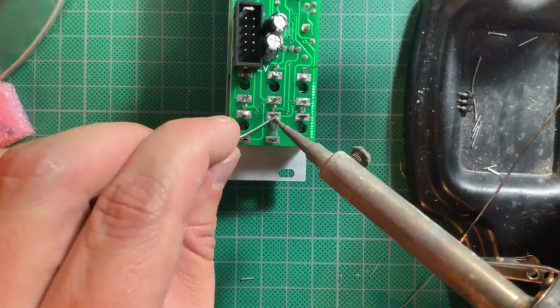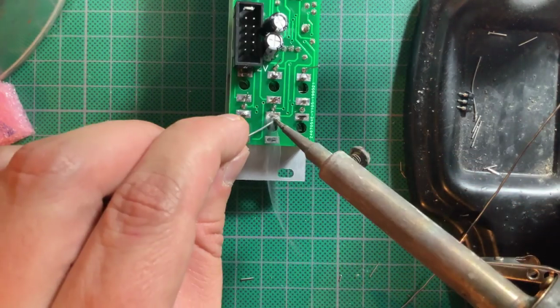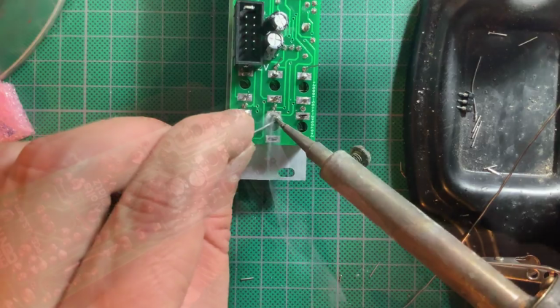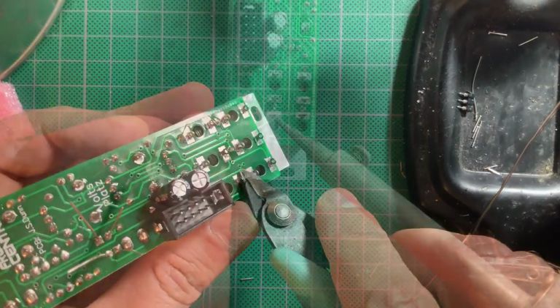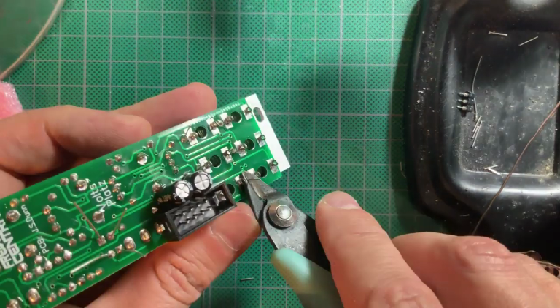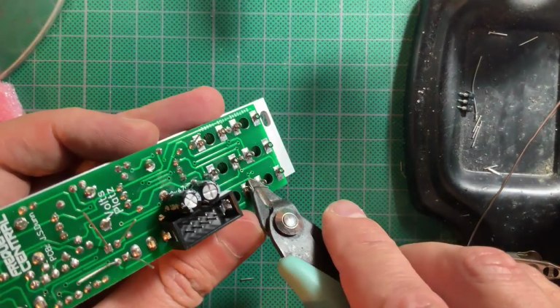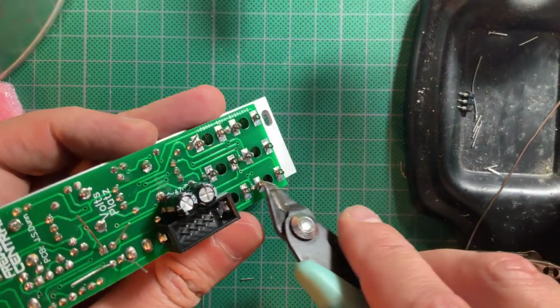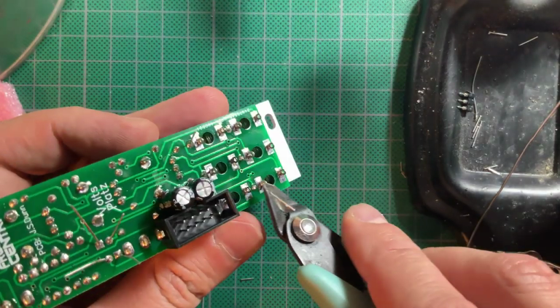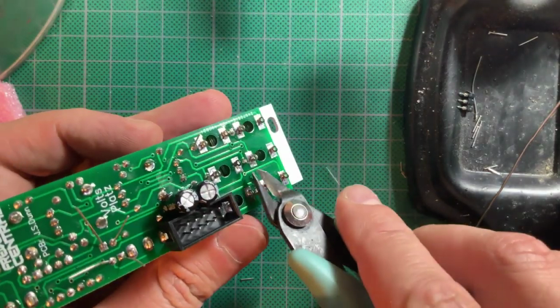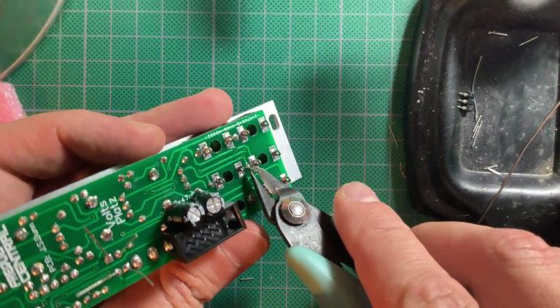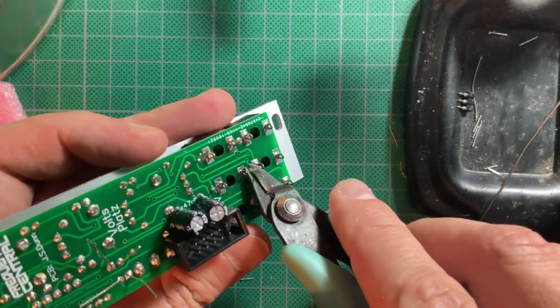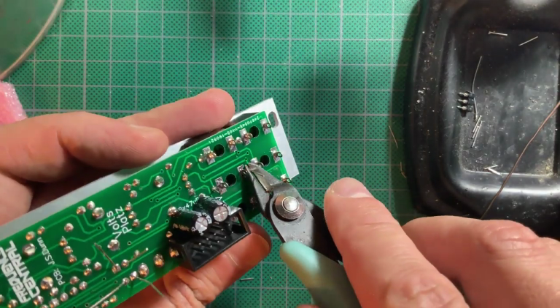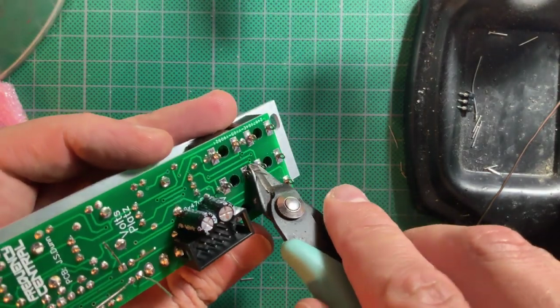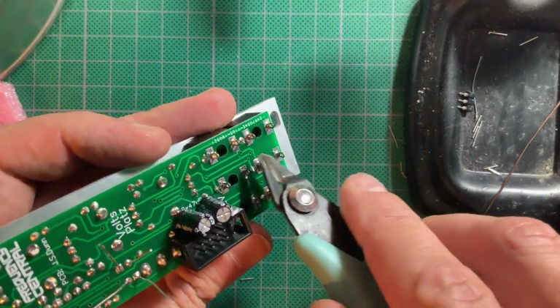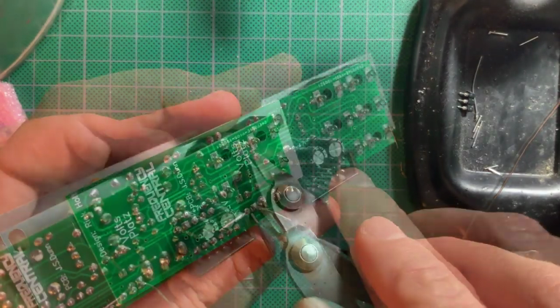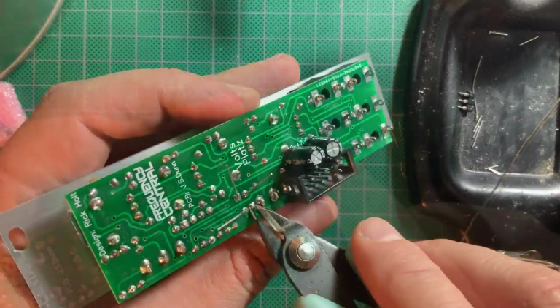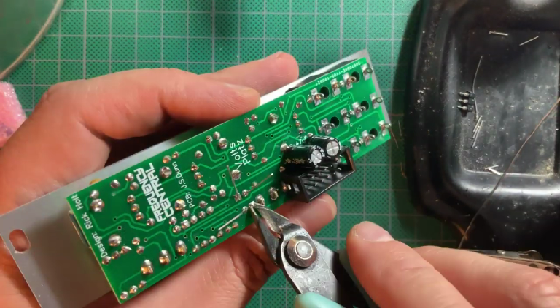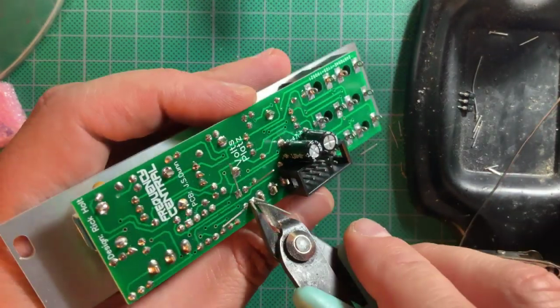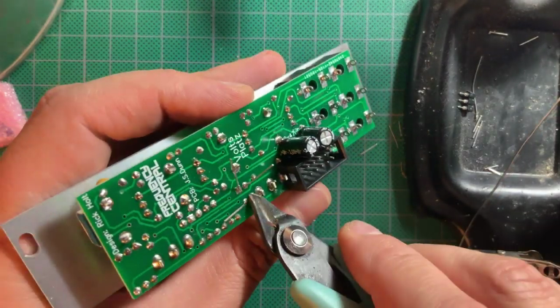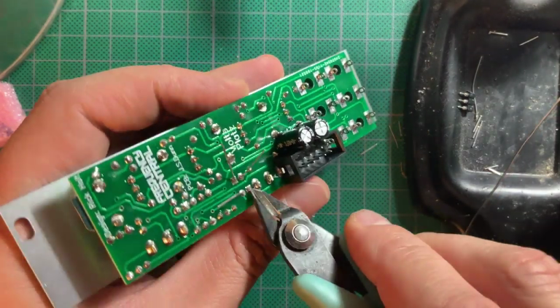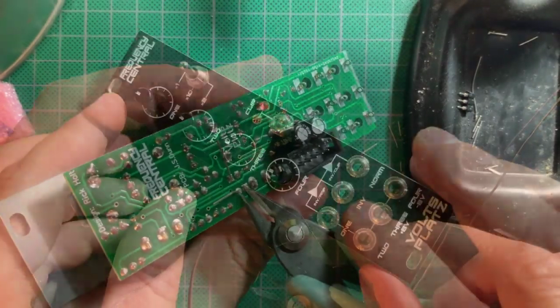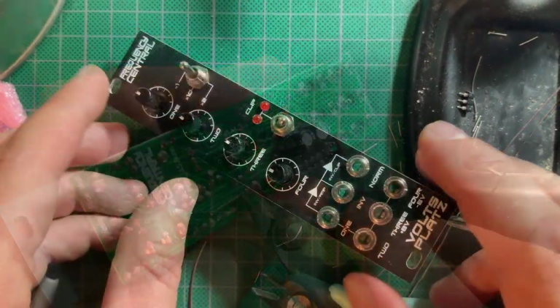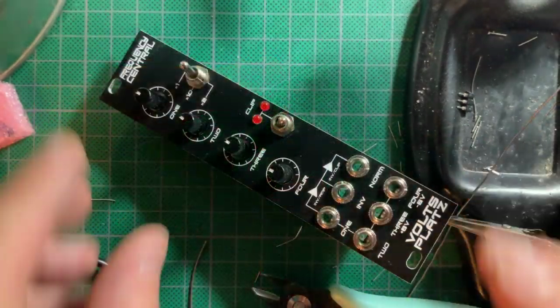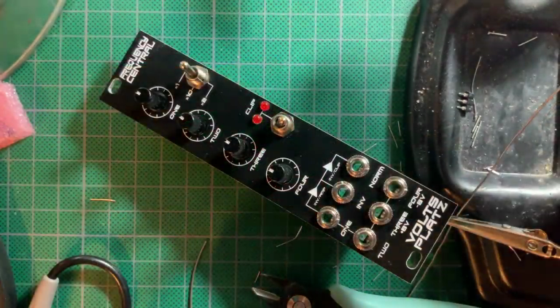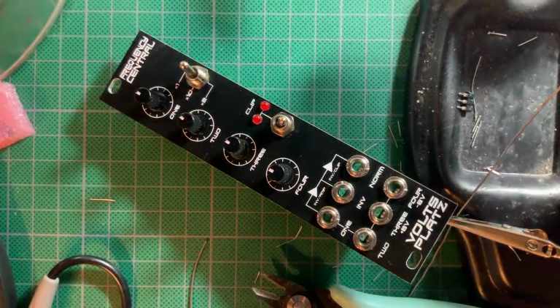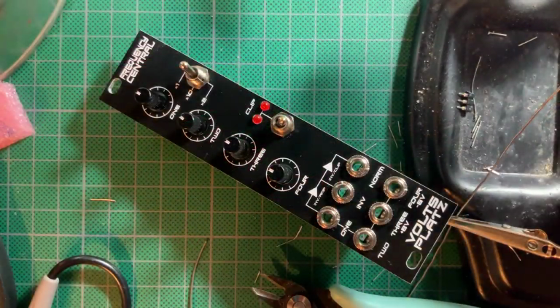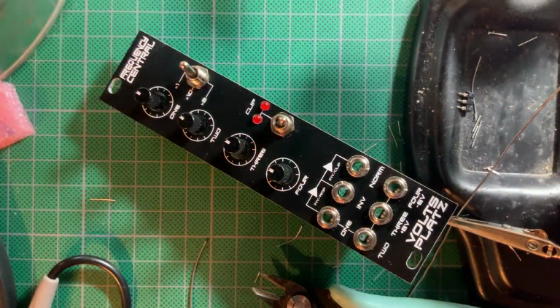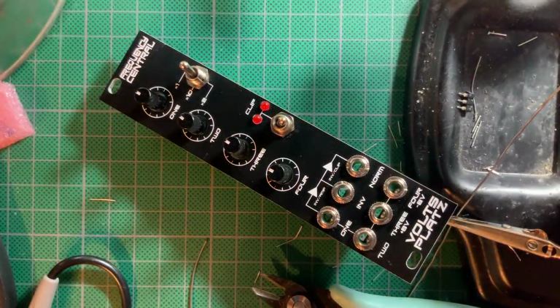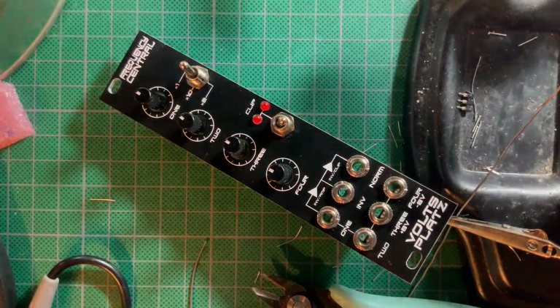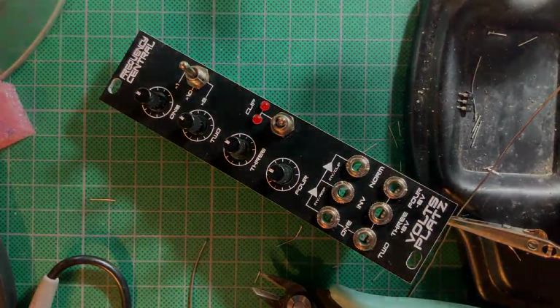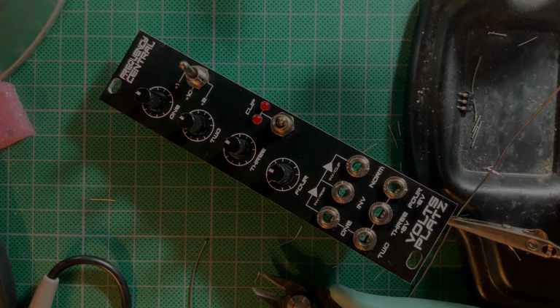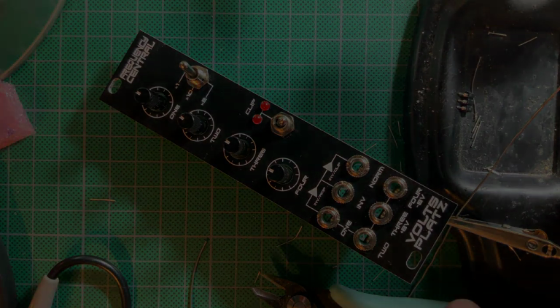Check the power header for shorts and plug it in to test. So let's see what this can do.